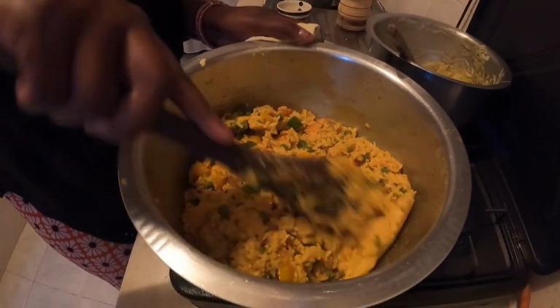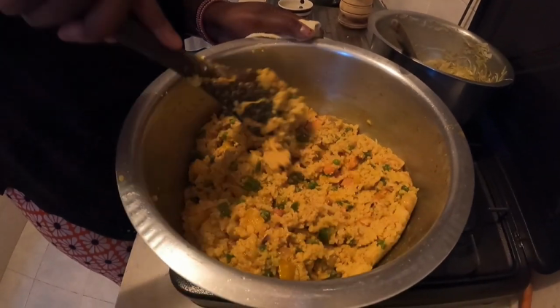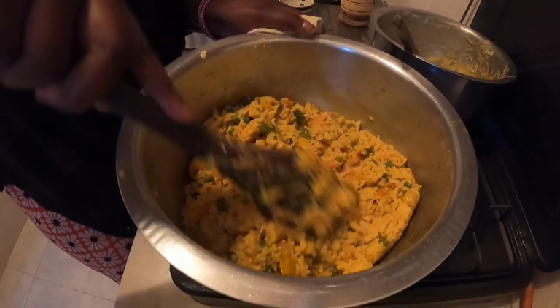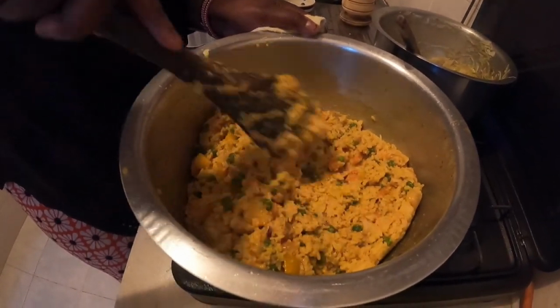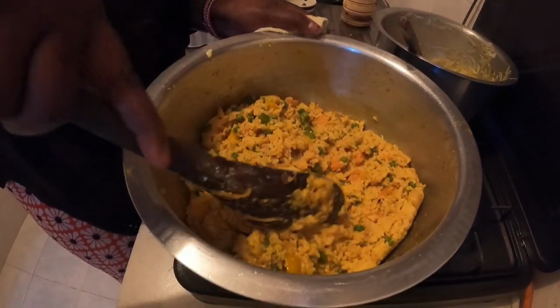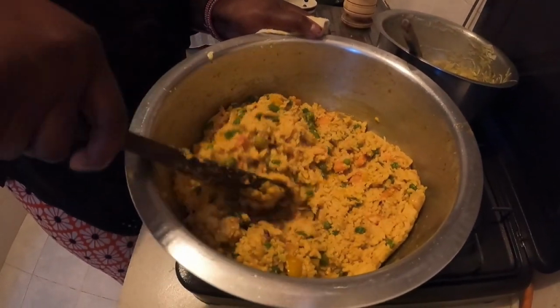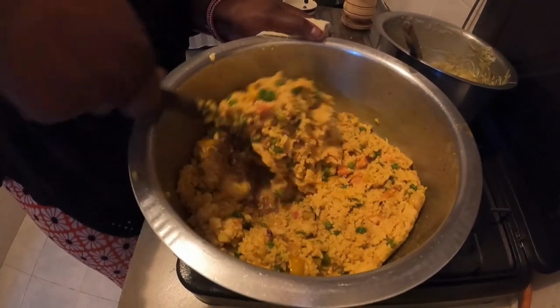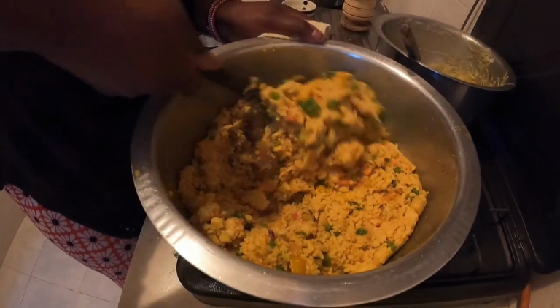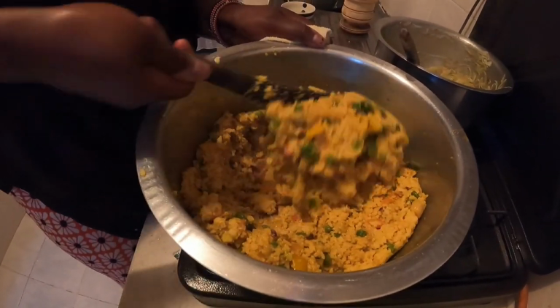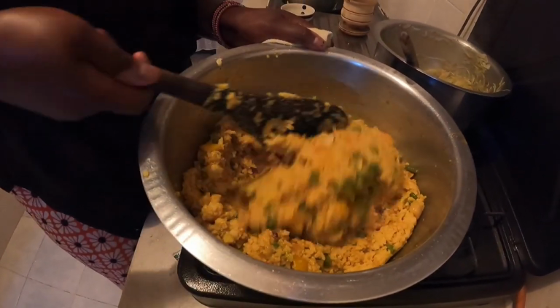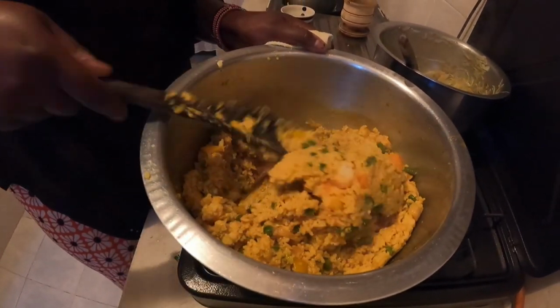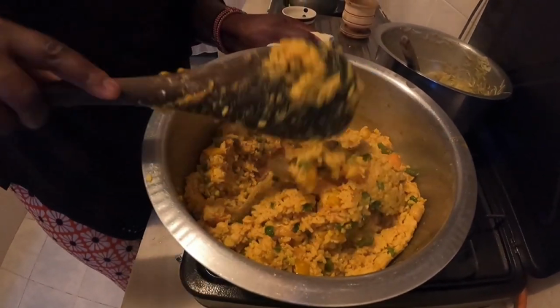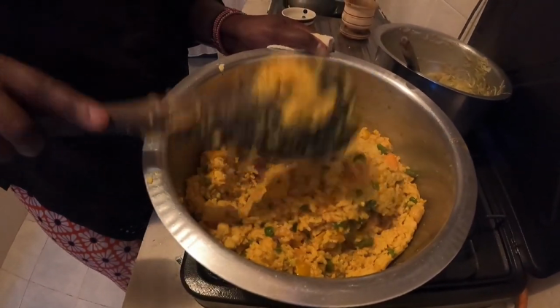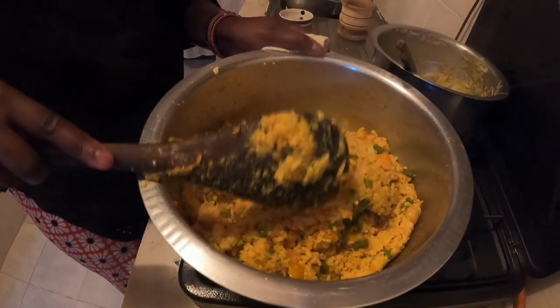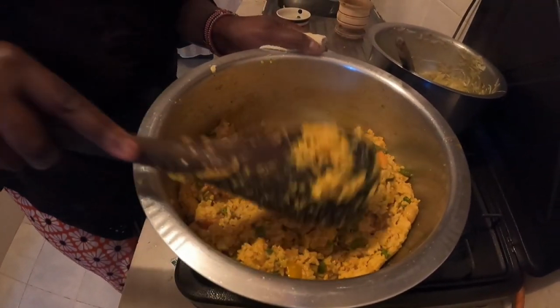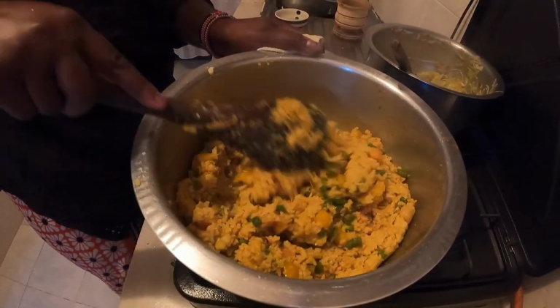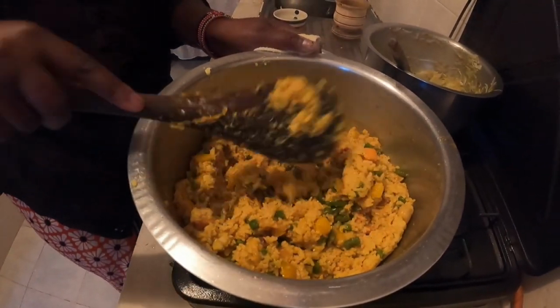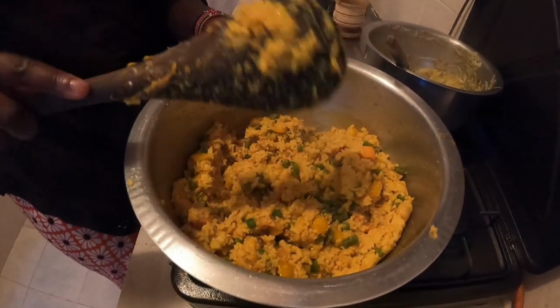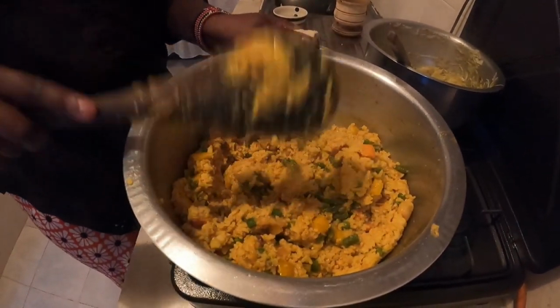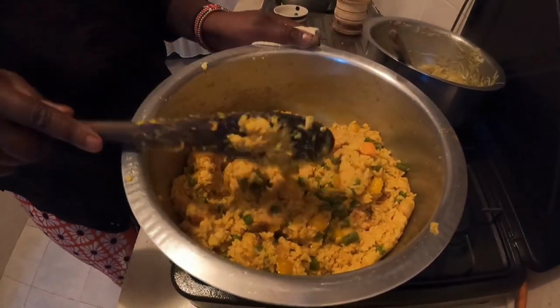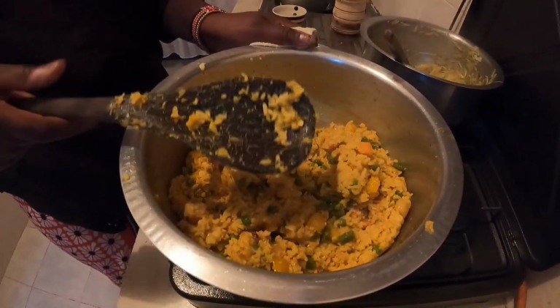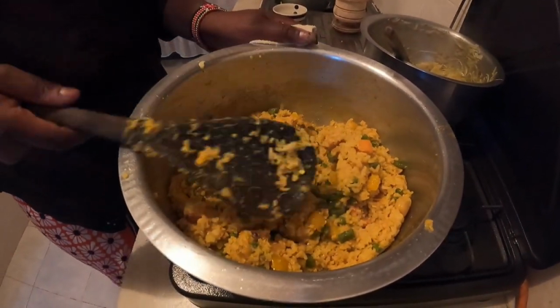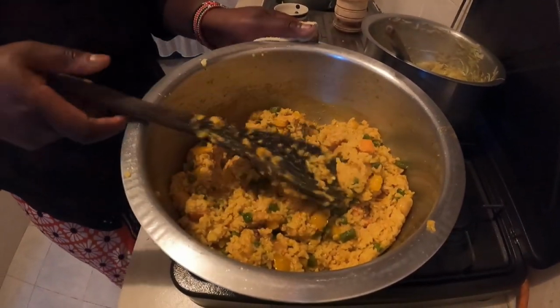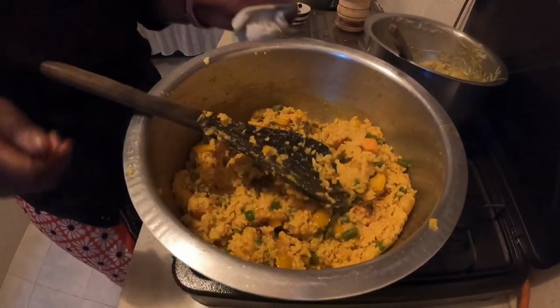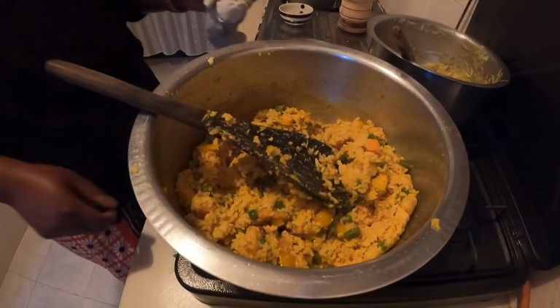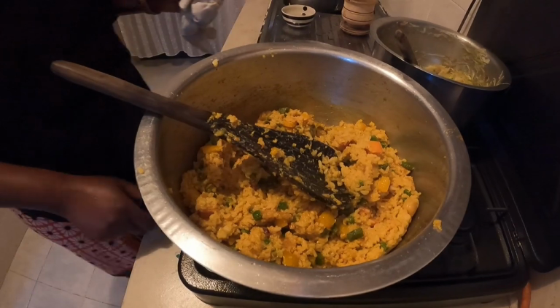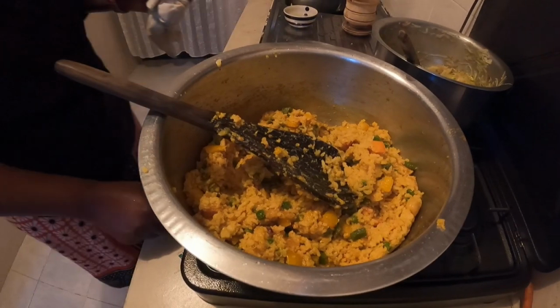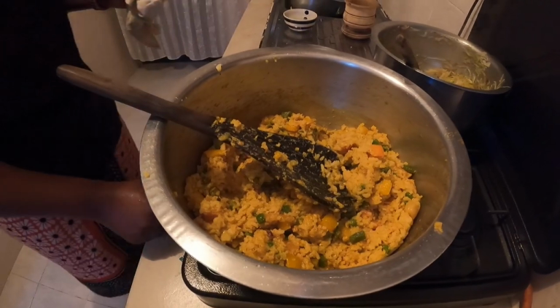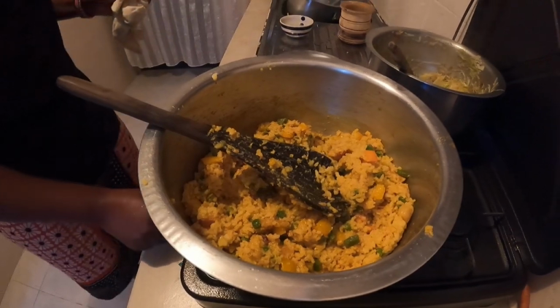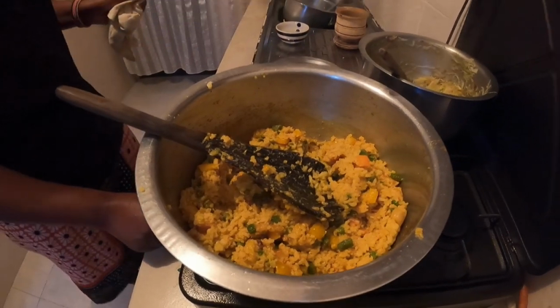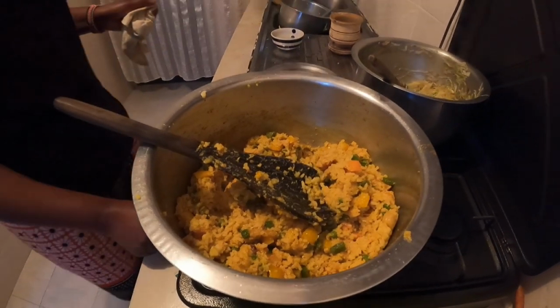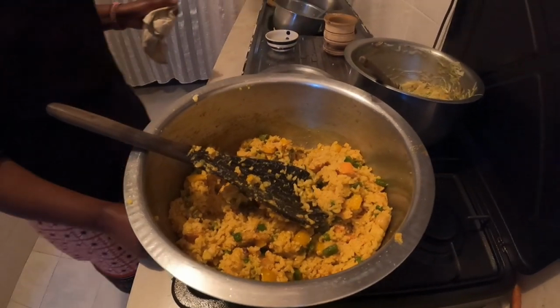We have a few minutes left and we have a finished dinner. The food is done!